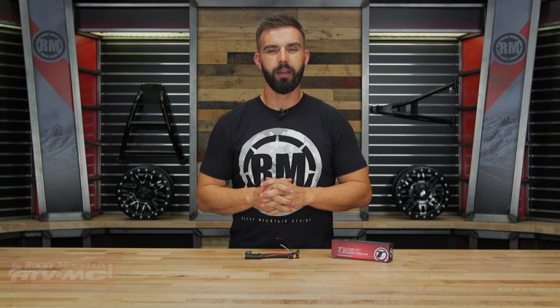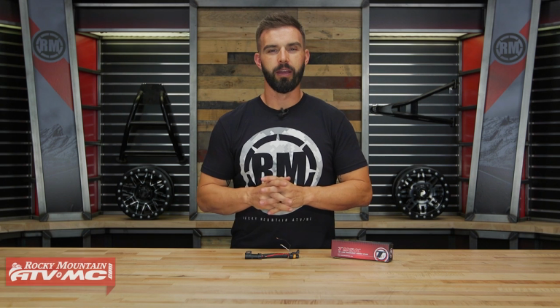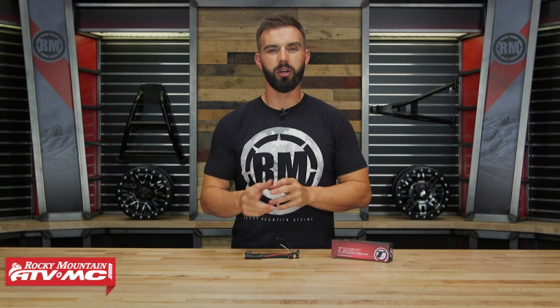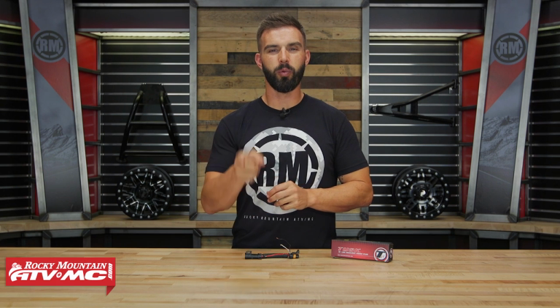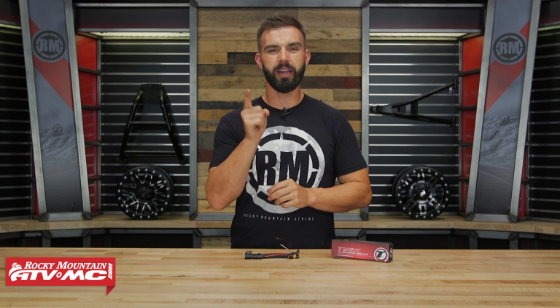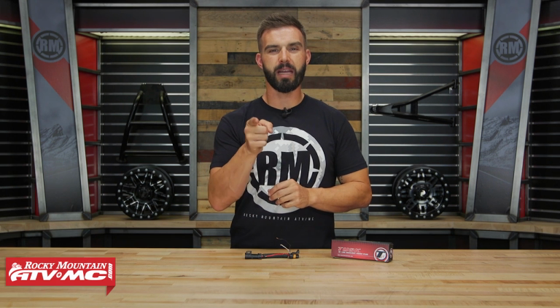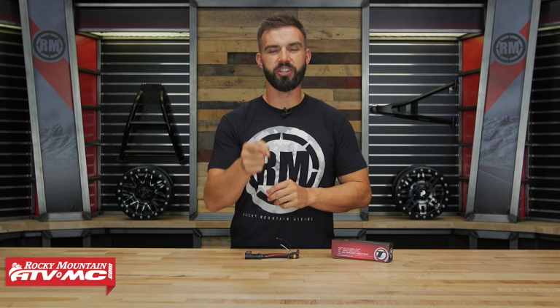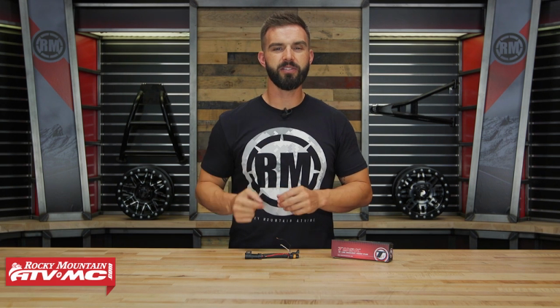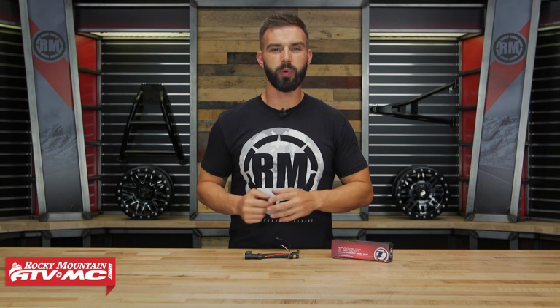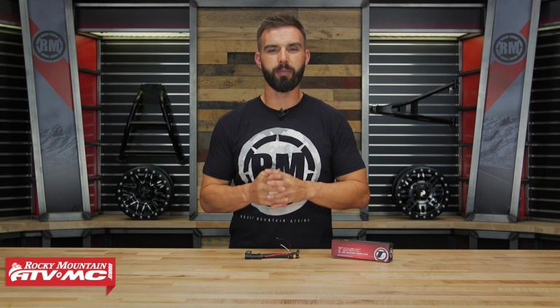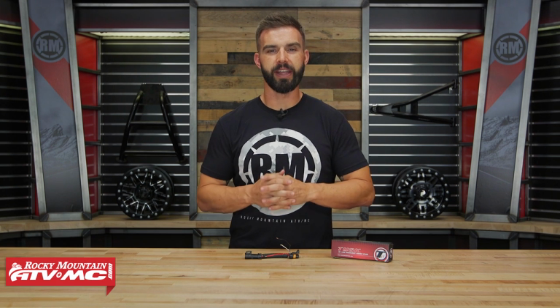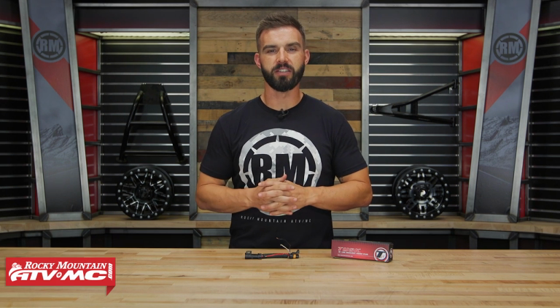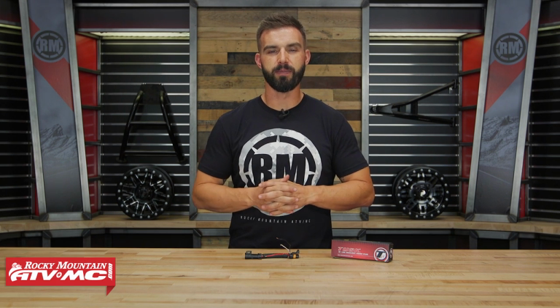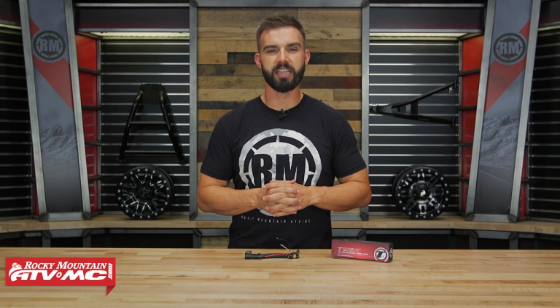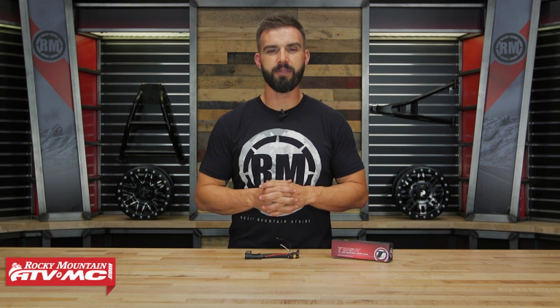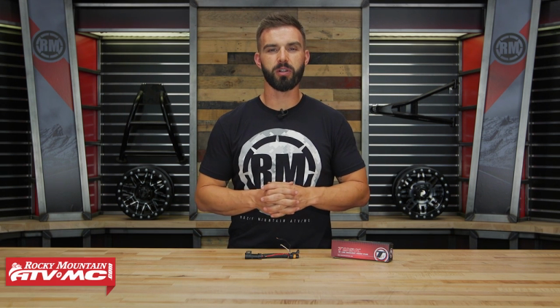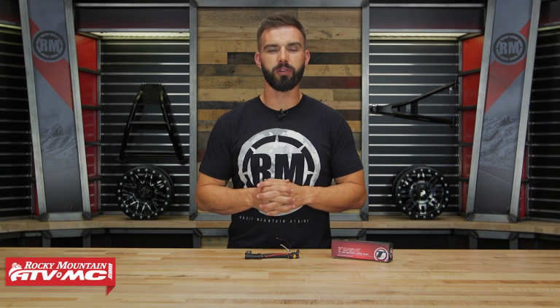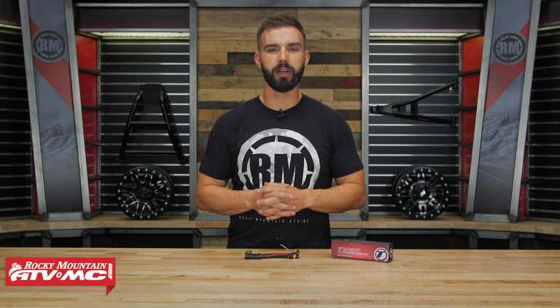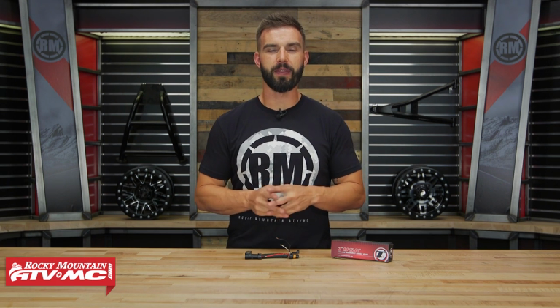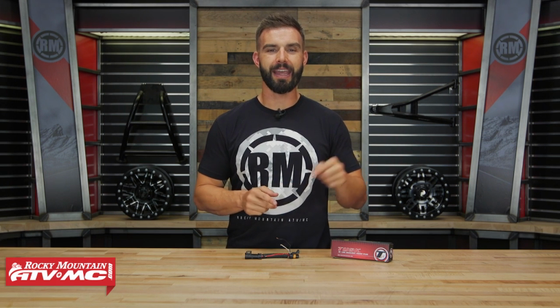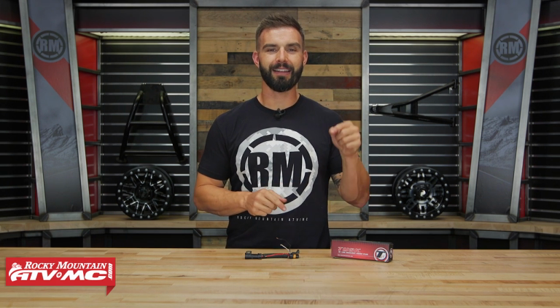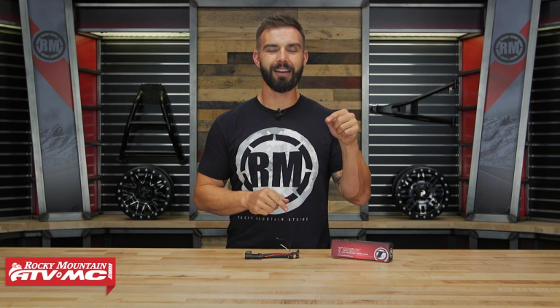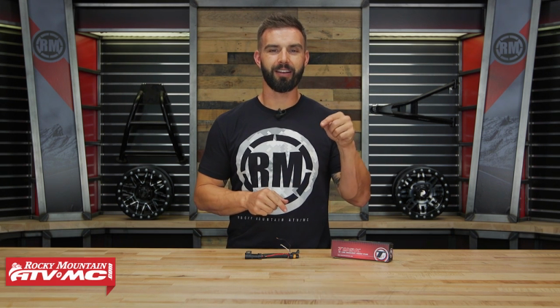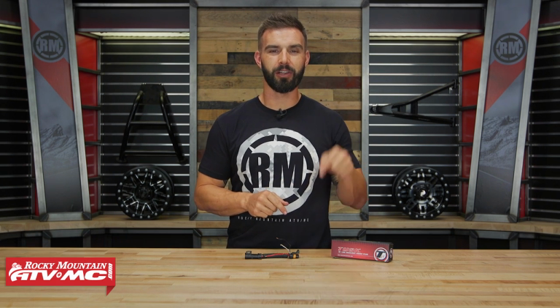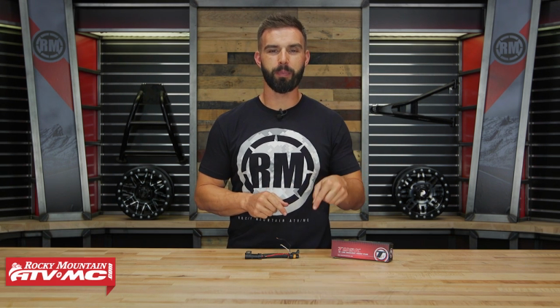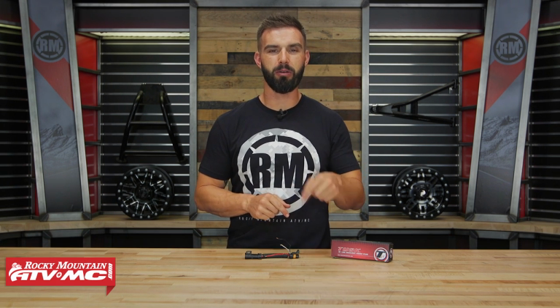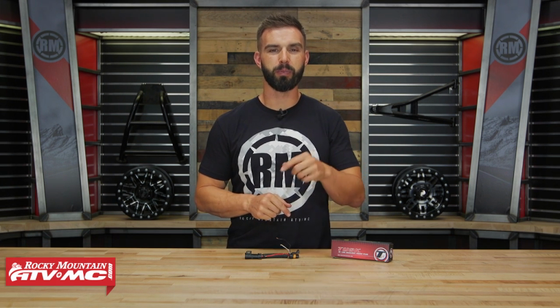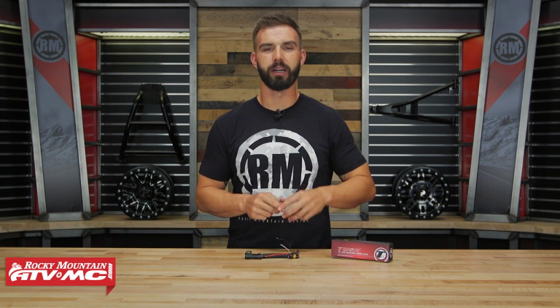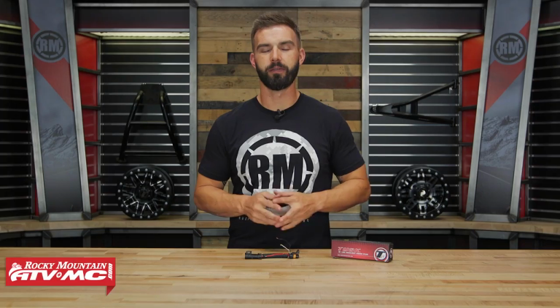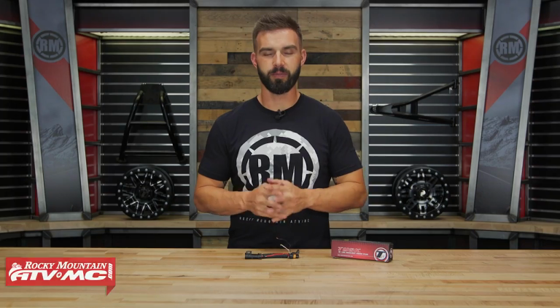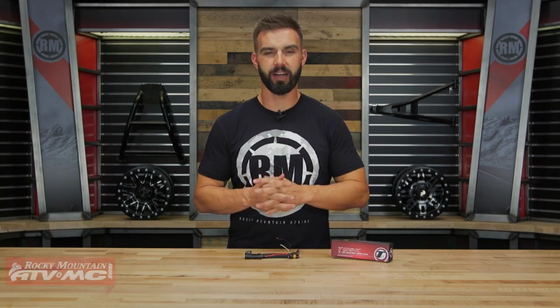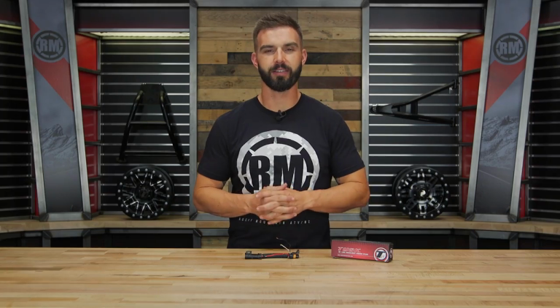Hello everyone, I am Chase with Rocky Mountain ATV MC, giving you a closer look at the Inline Auxiliary Power Plug from Tusk.